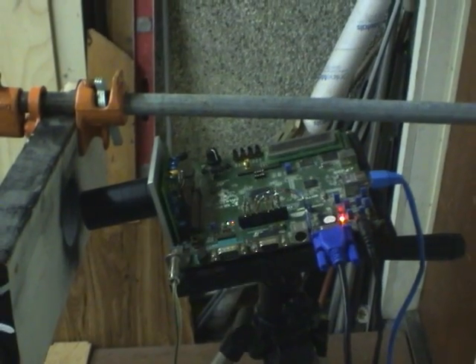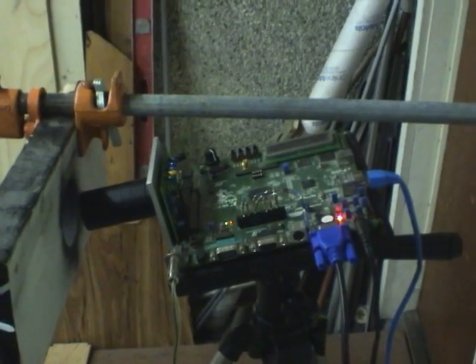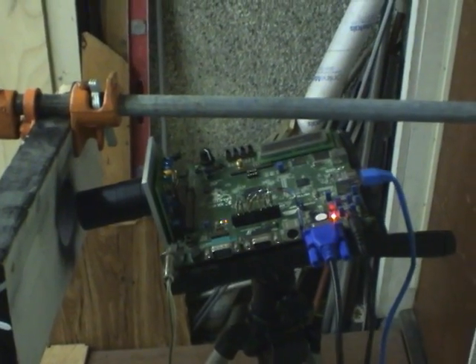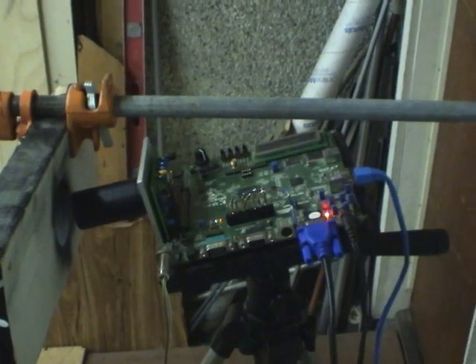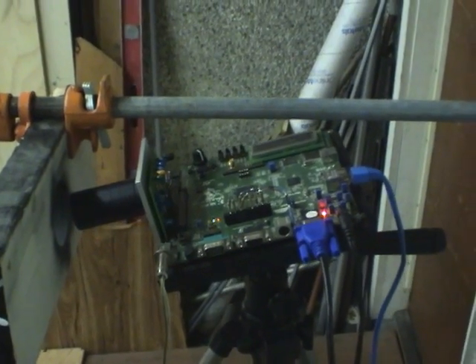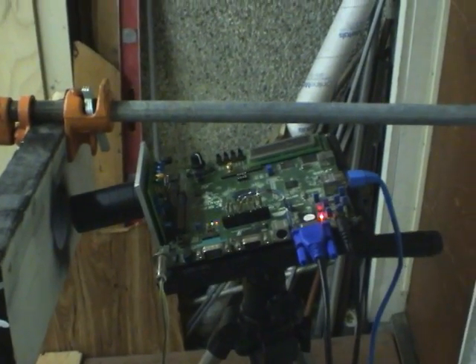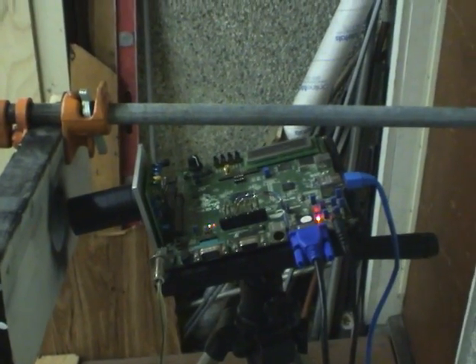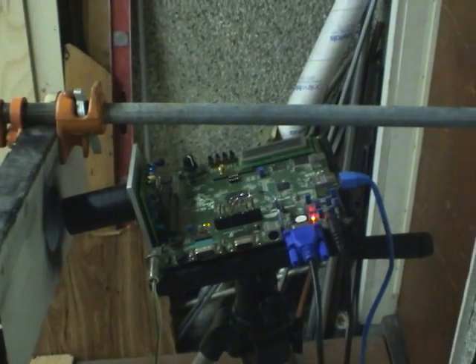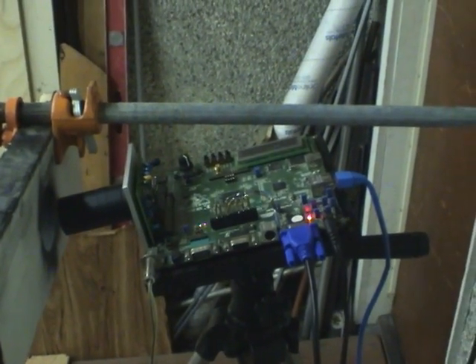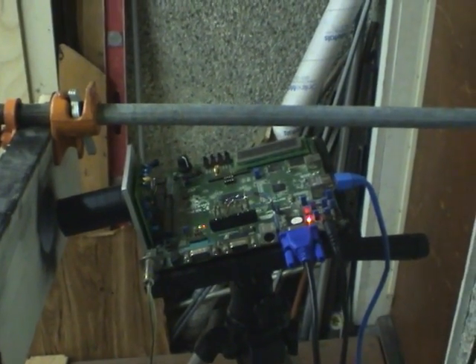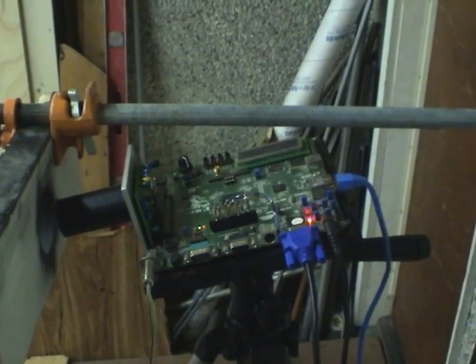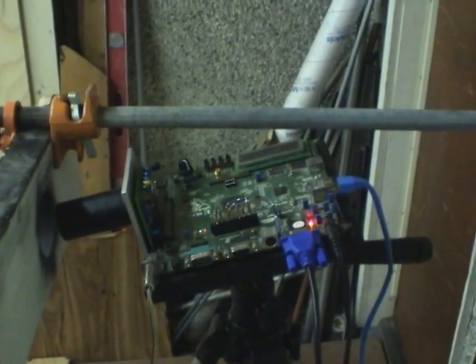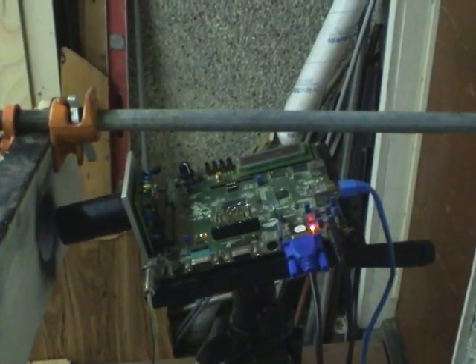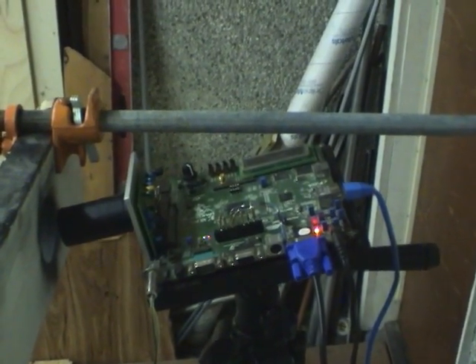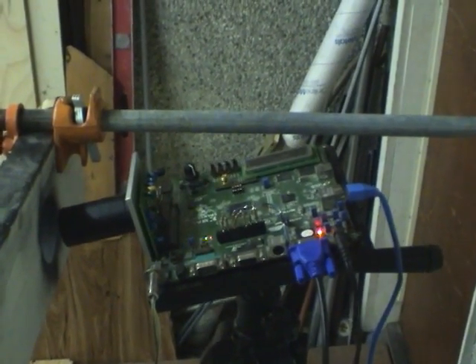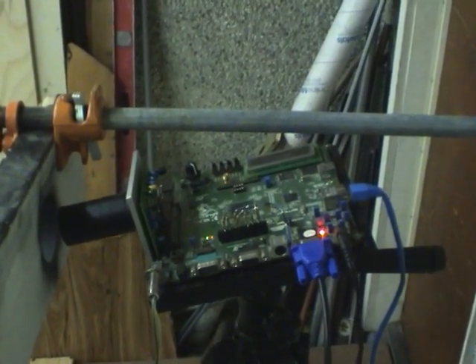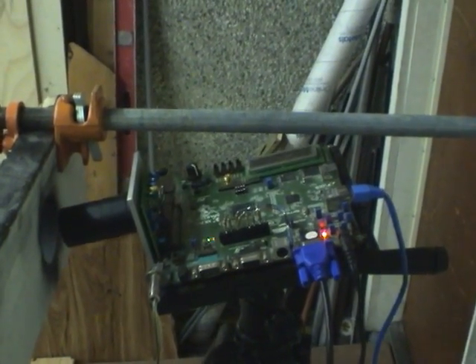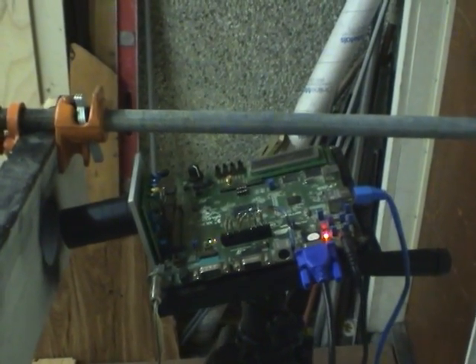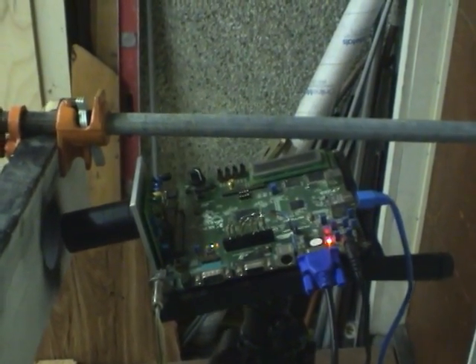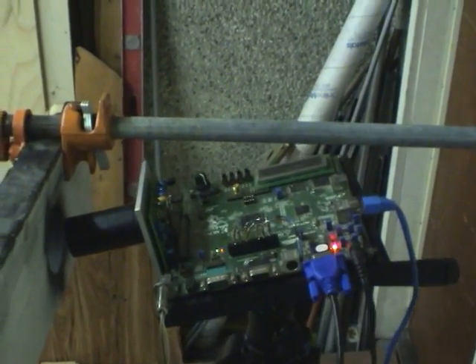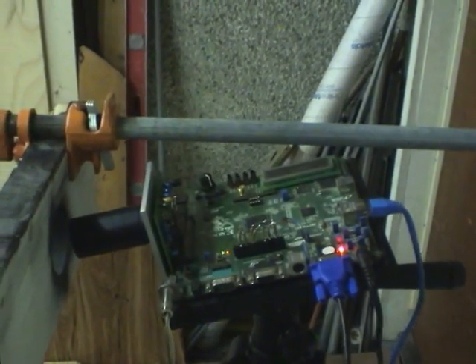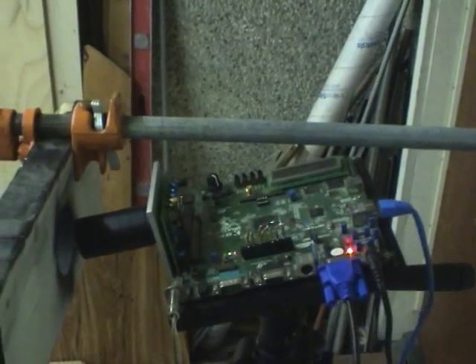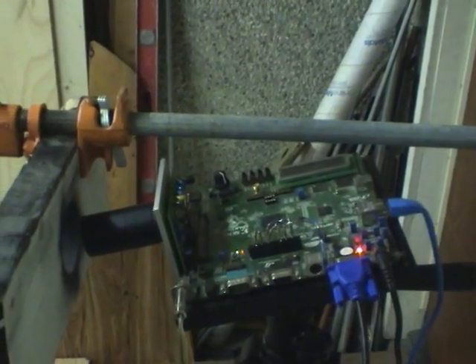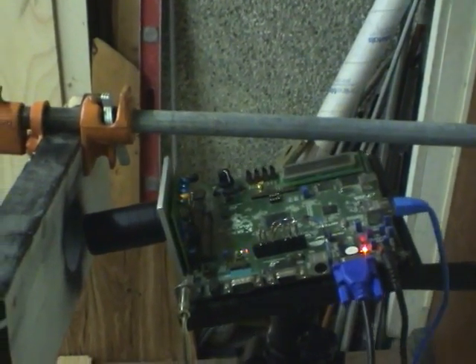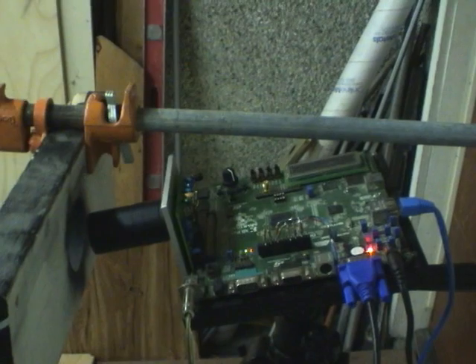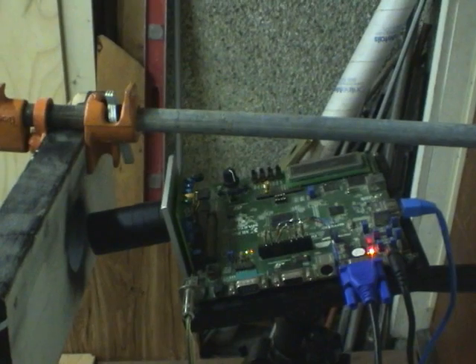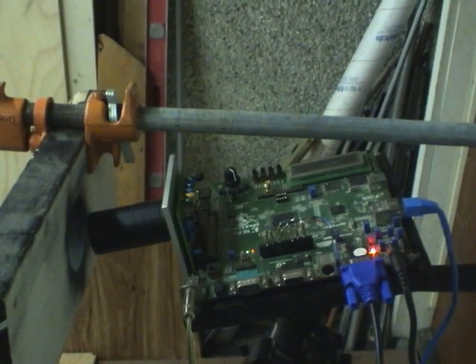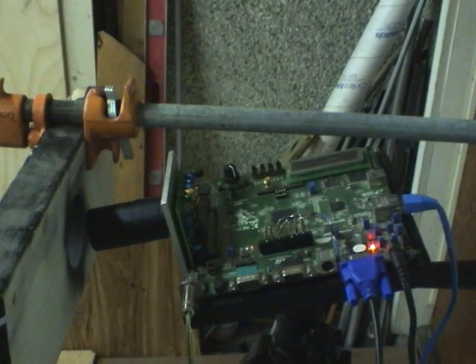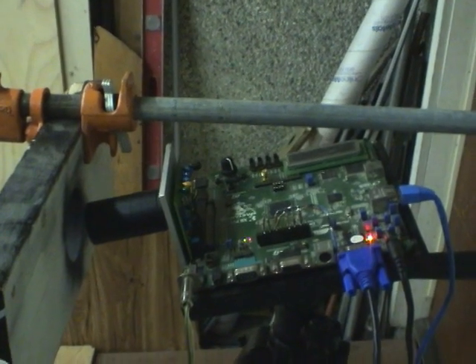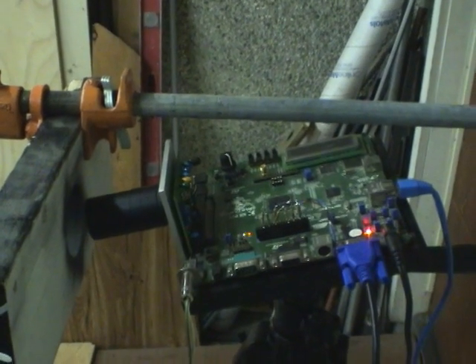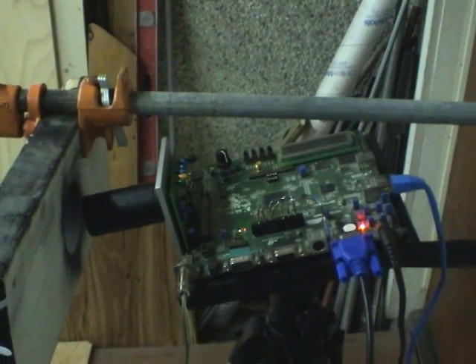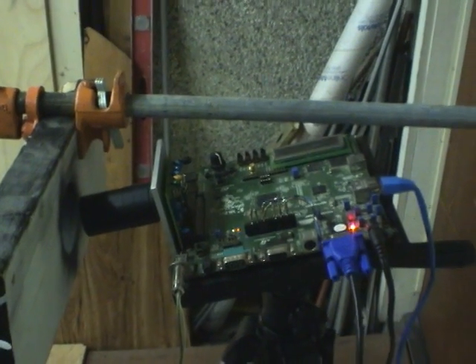You're about to see the most spectacular video I've ever taken on this high-speed camera. Let's have a look.